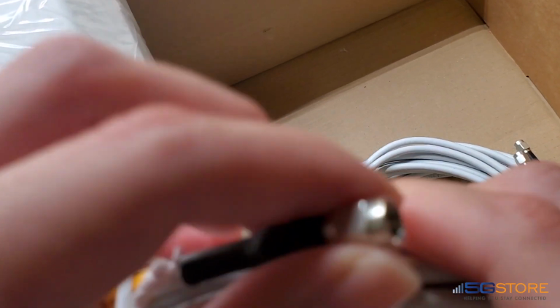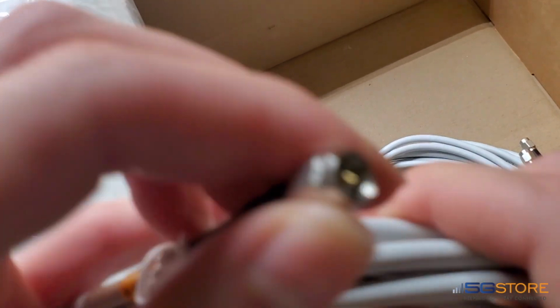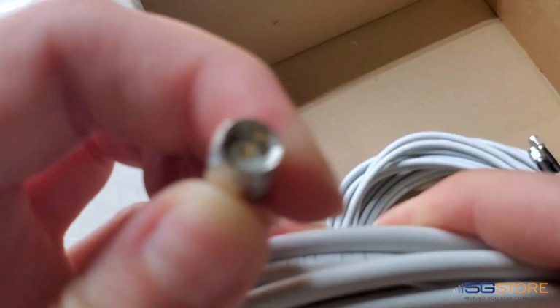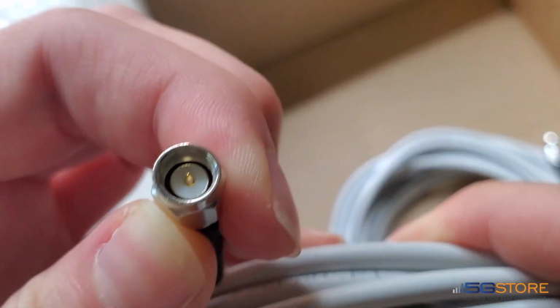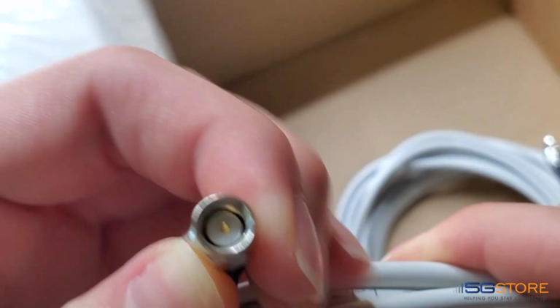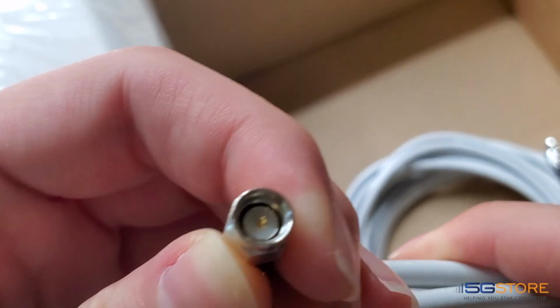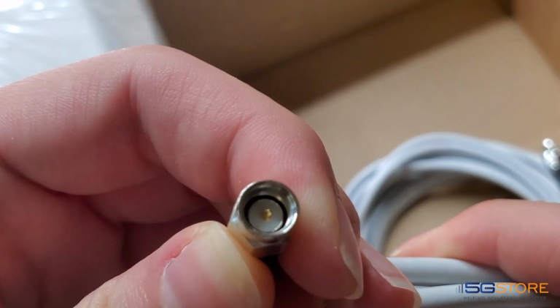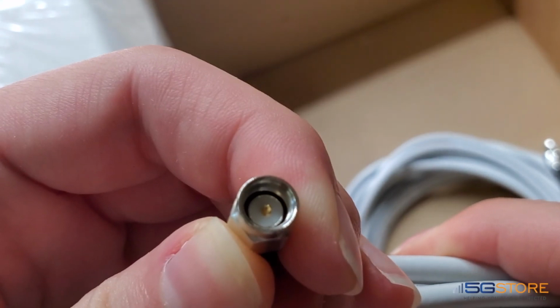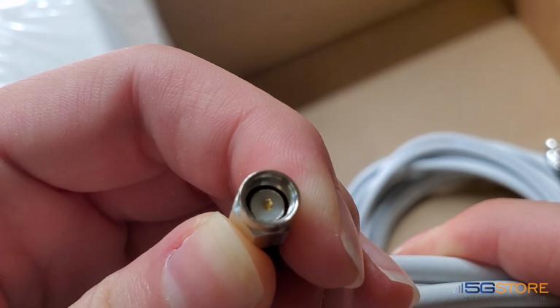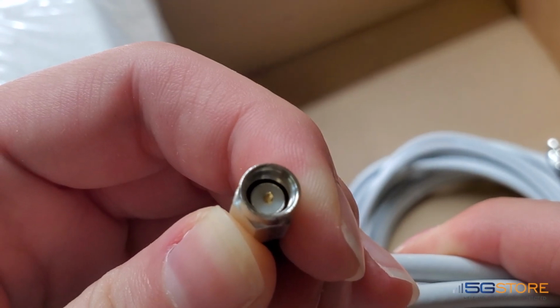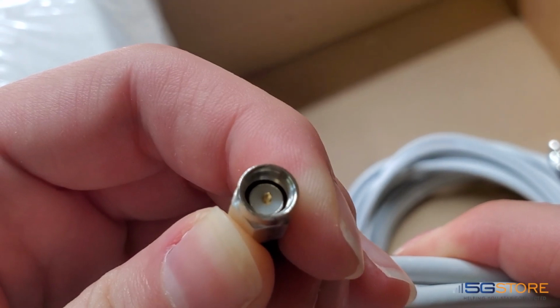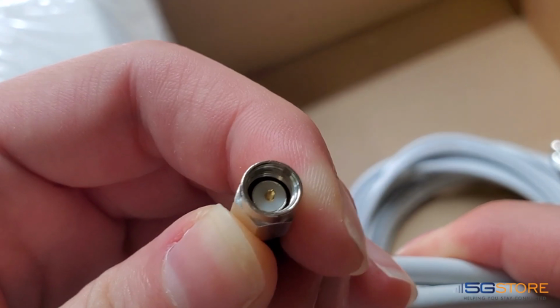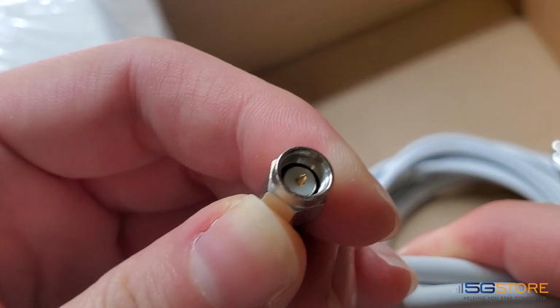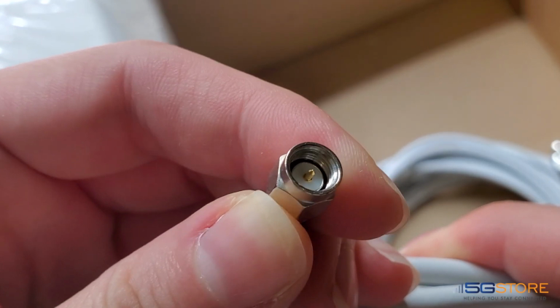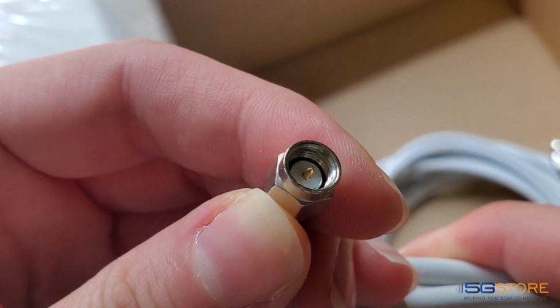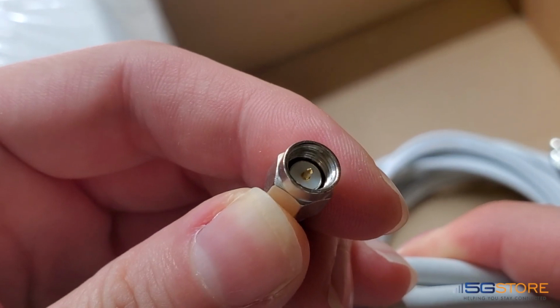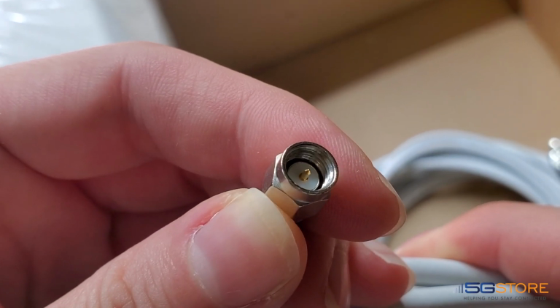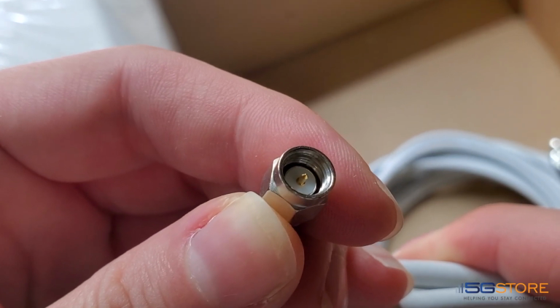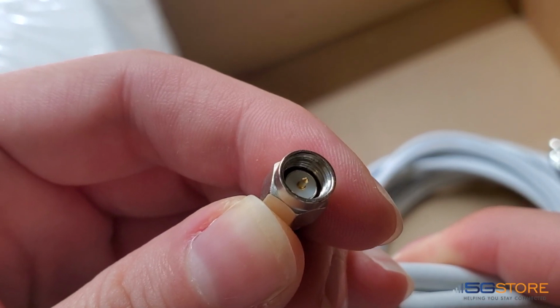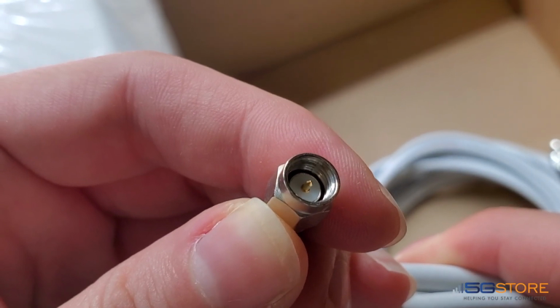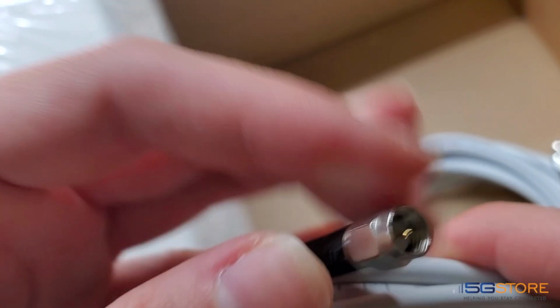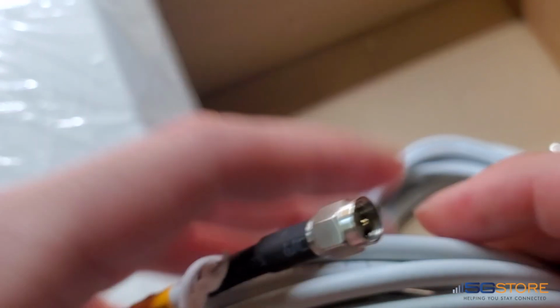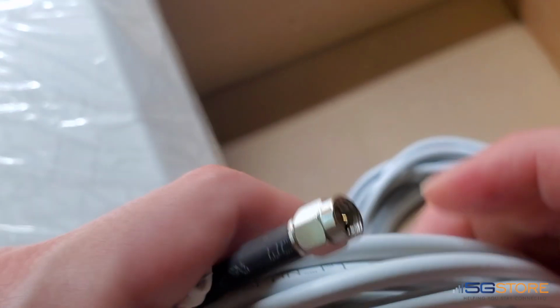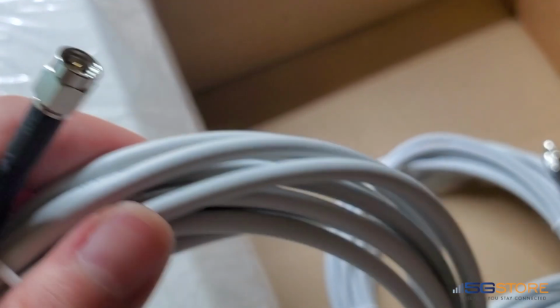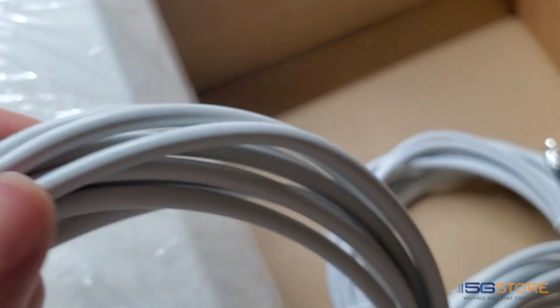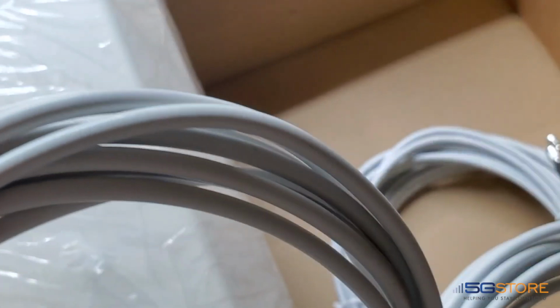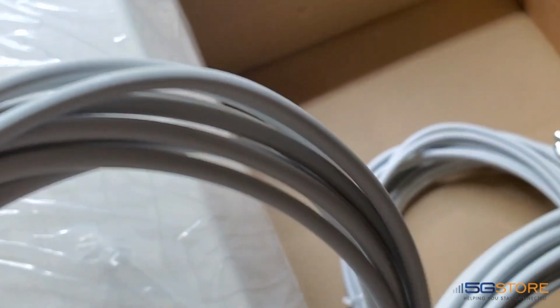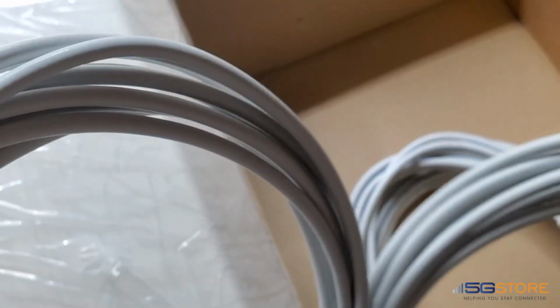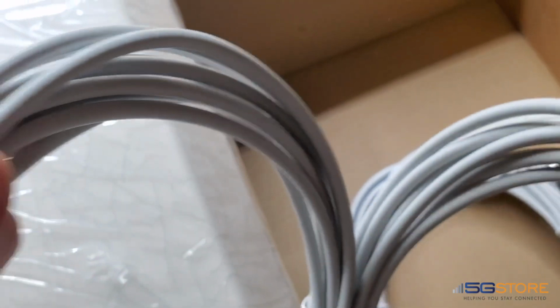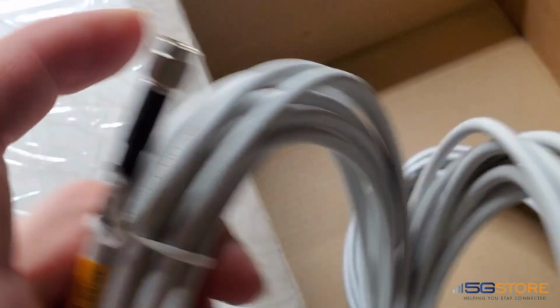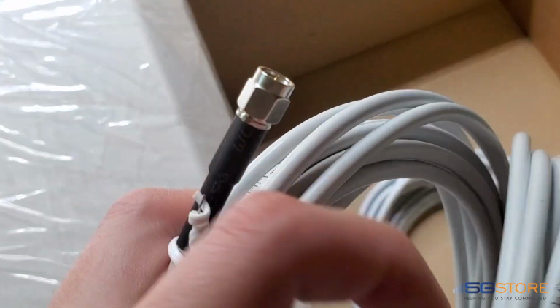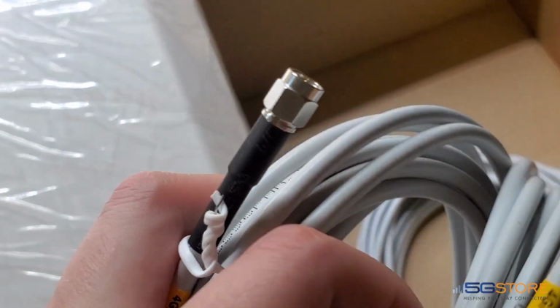The connections on the ends are SMA male, which is meant for directly connecting to devices with SMA female ports.